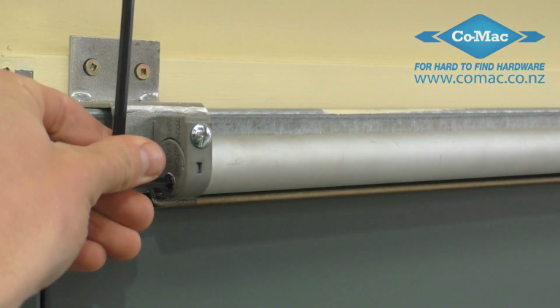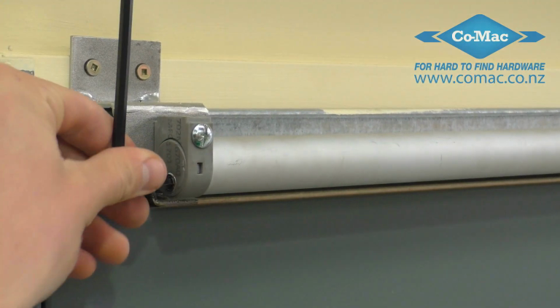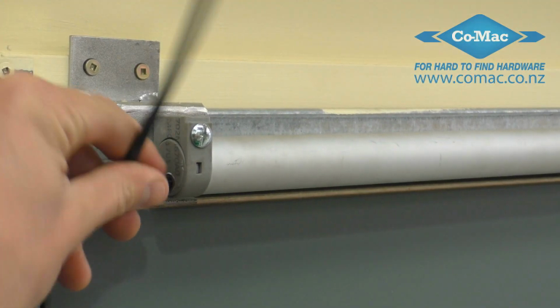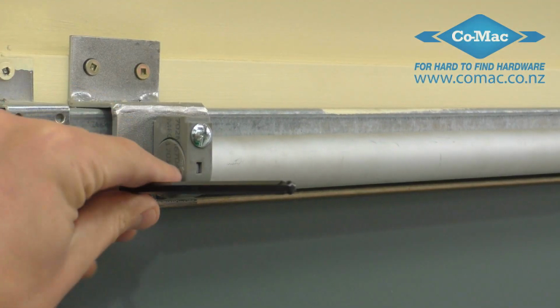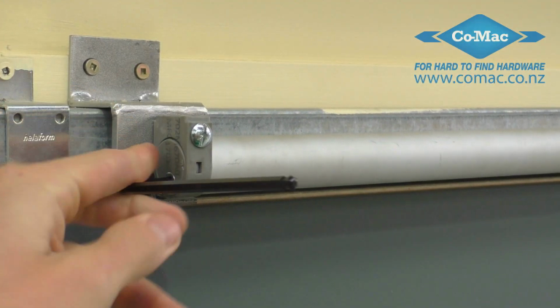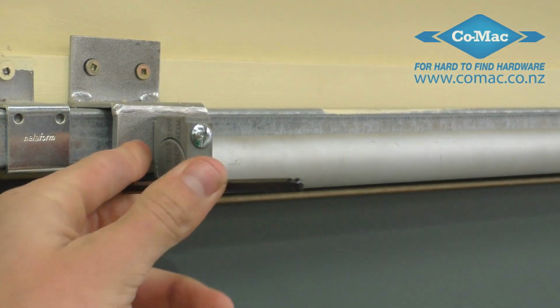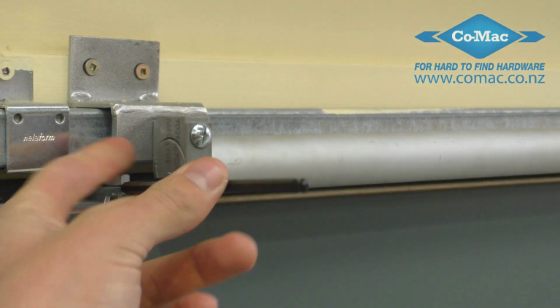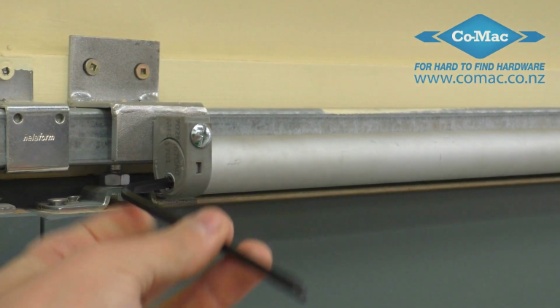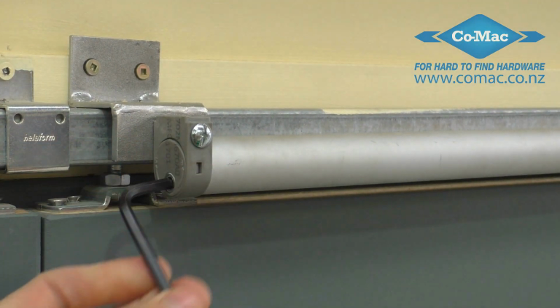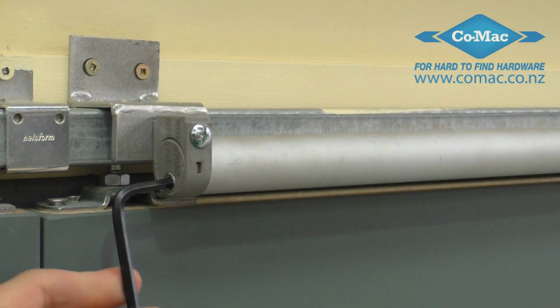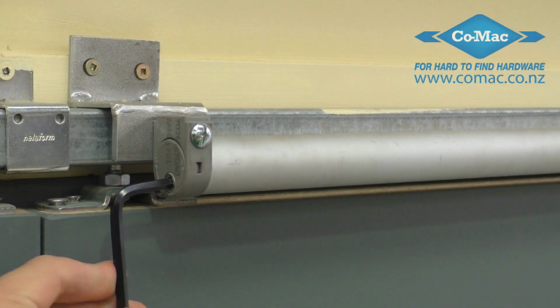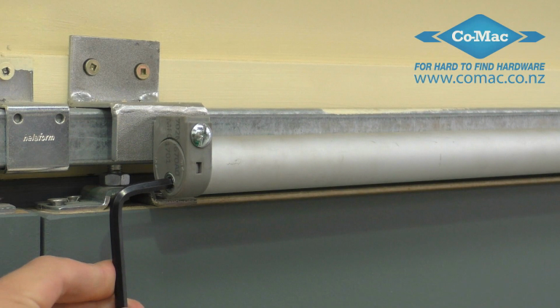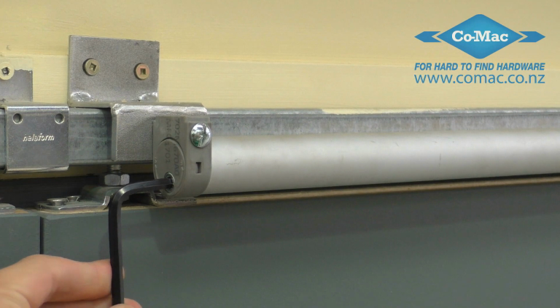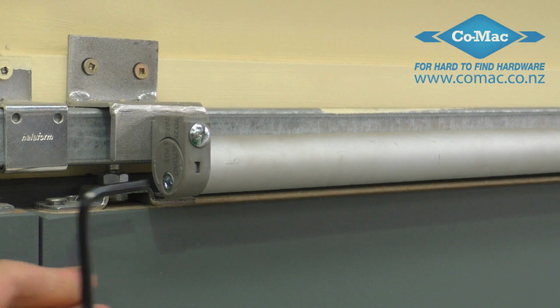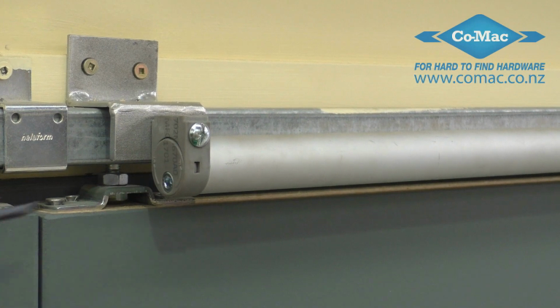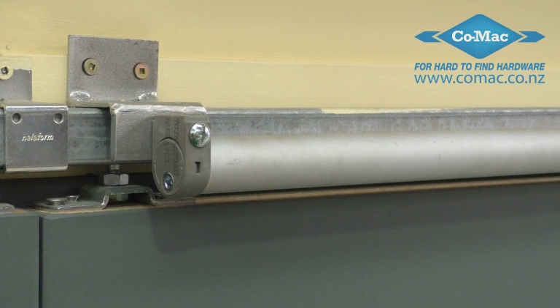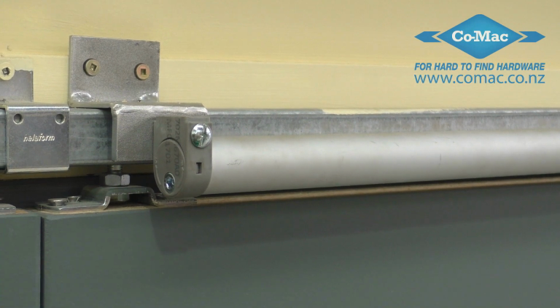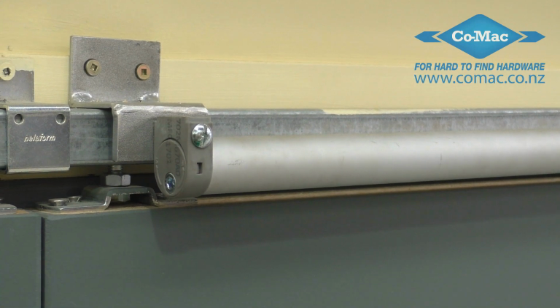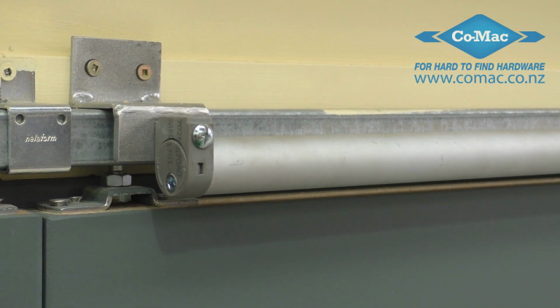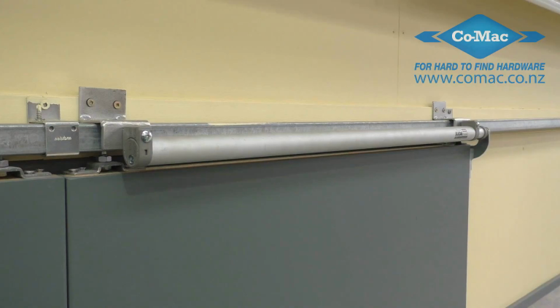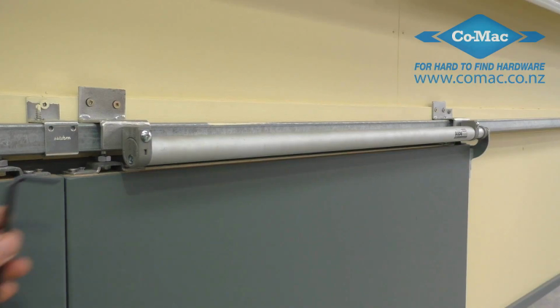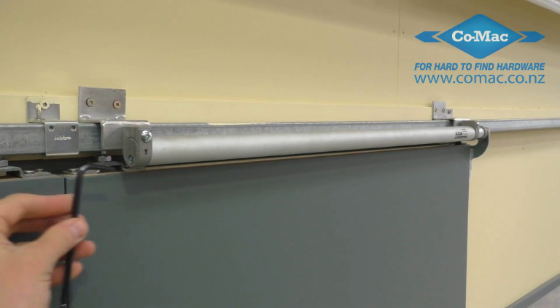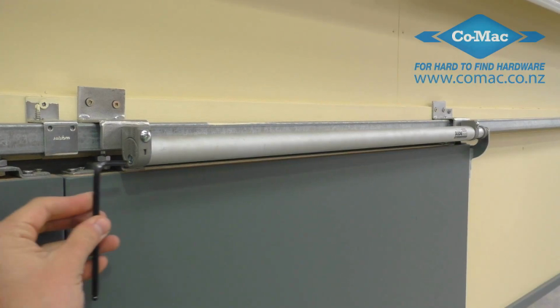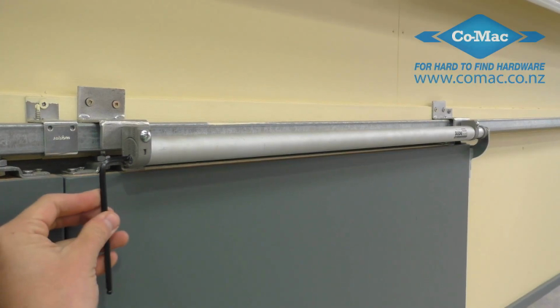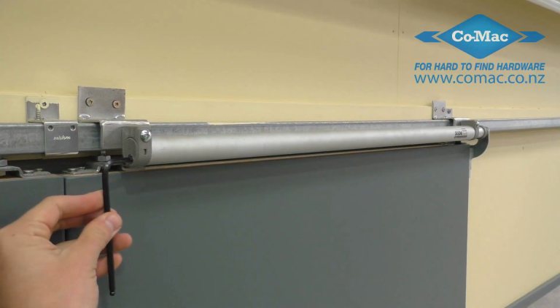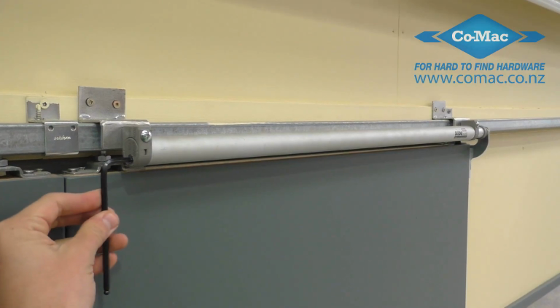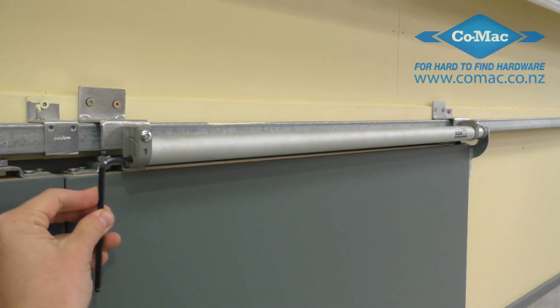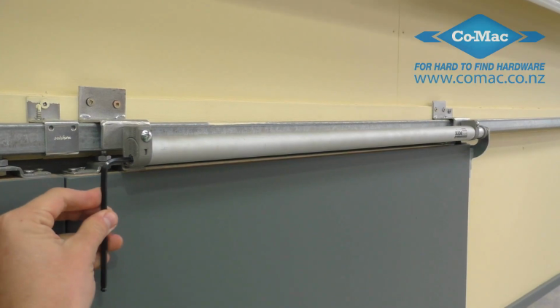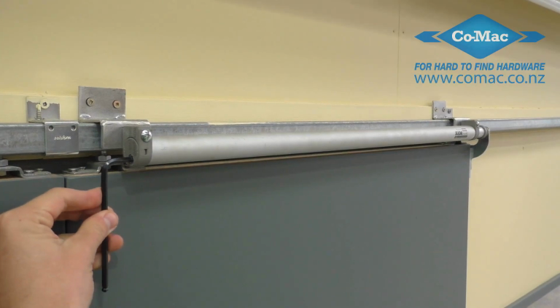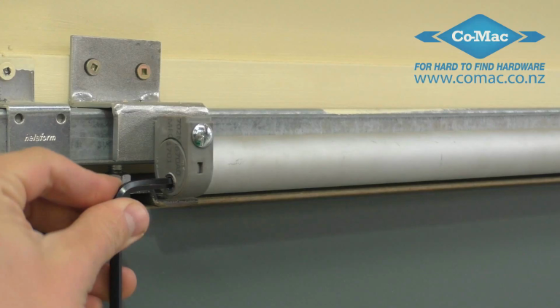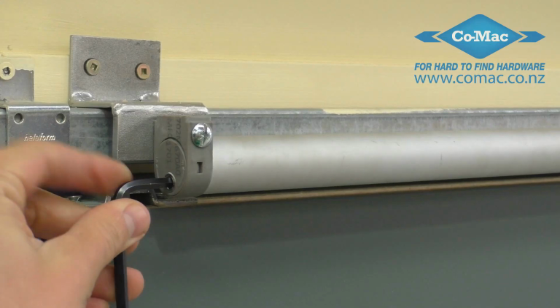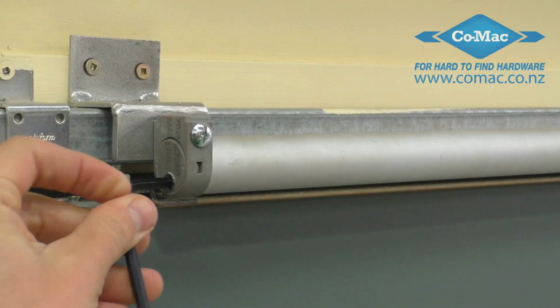Now you'll need to adjust the pressure of the sliding door closer, dependent on how heavy the door is and how well it's rolling.